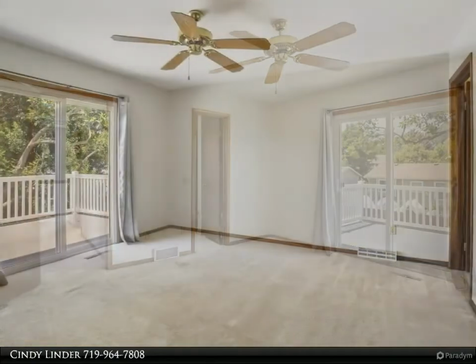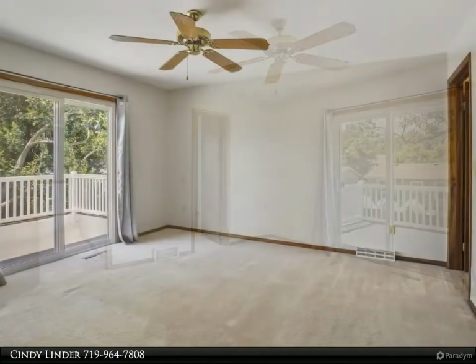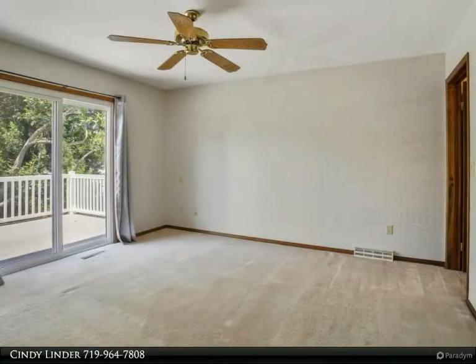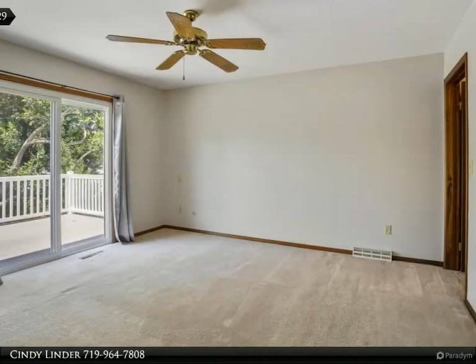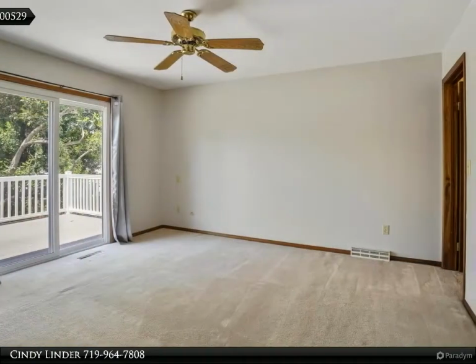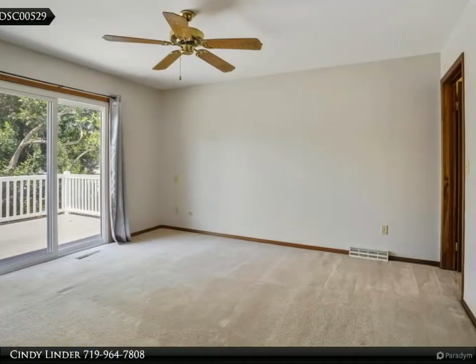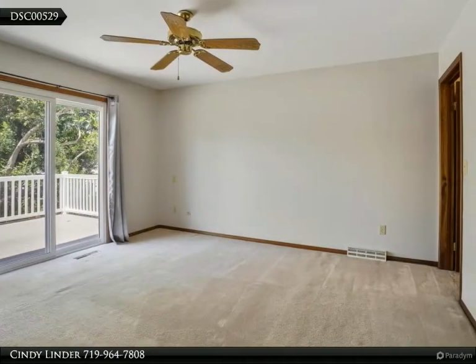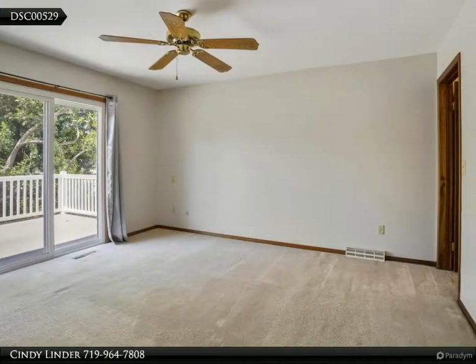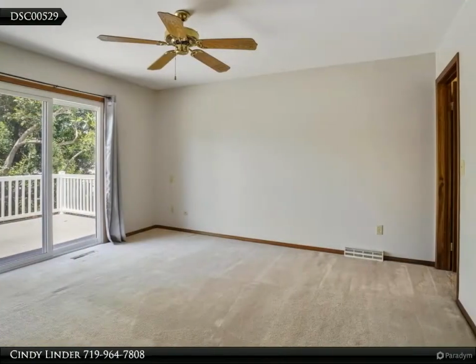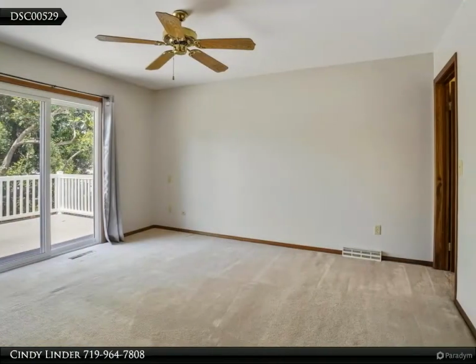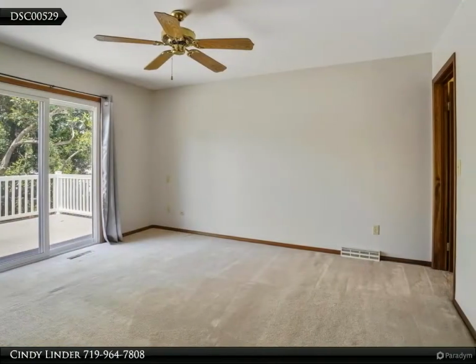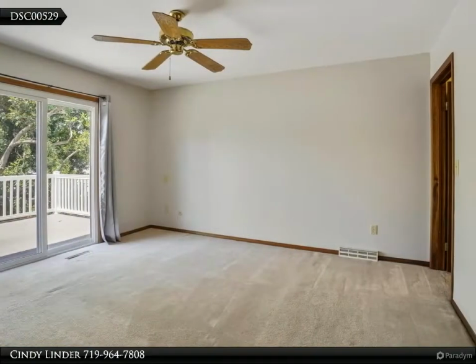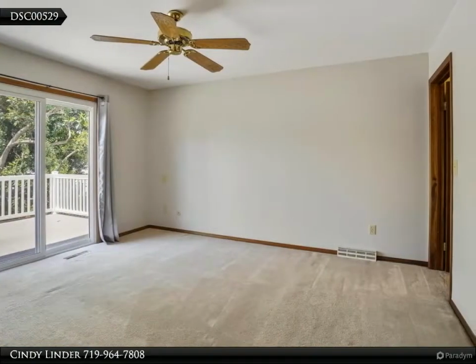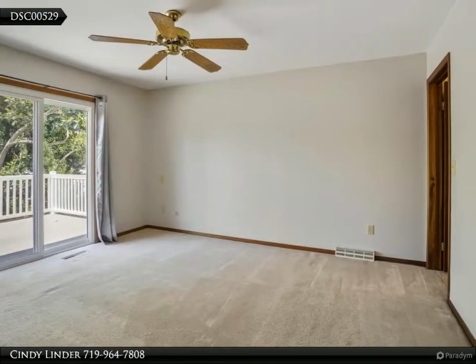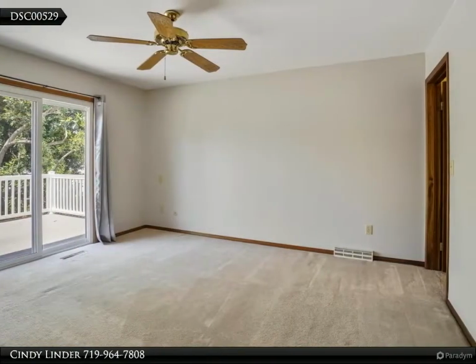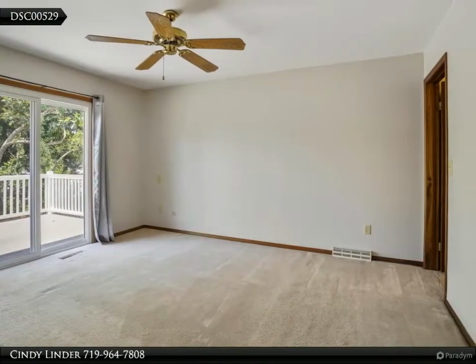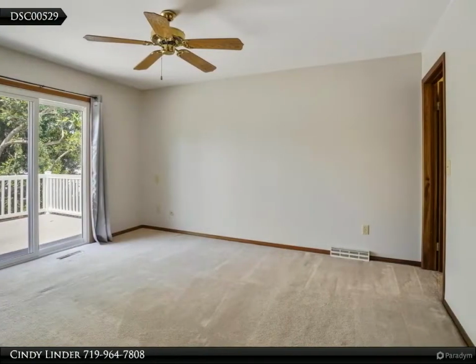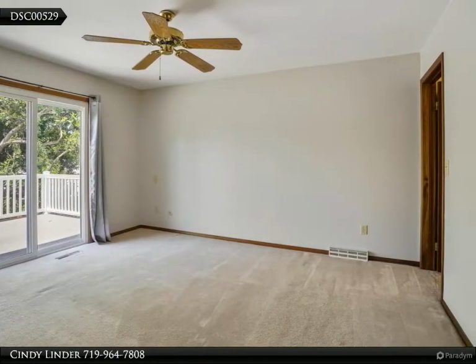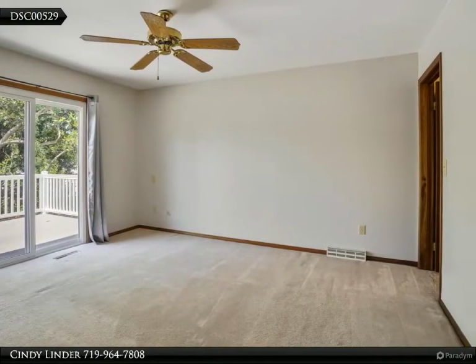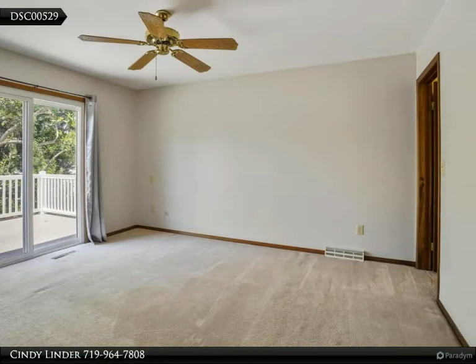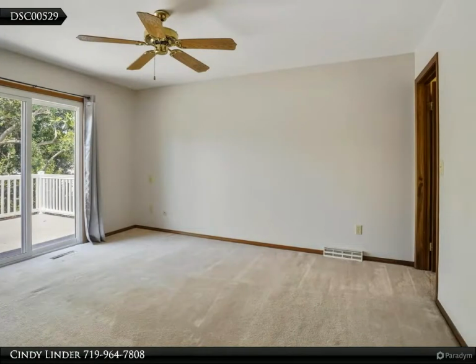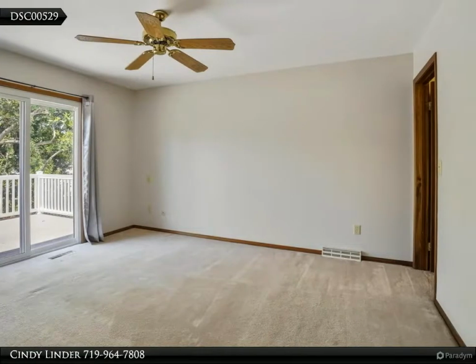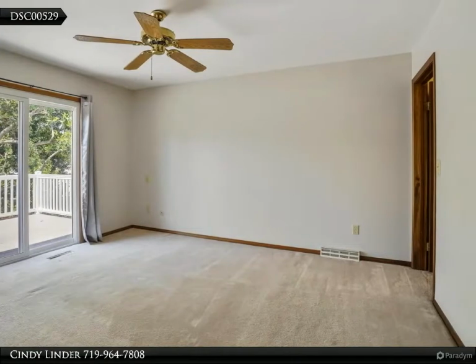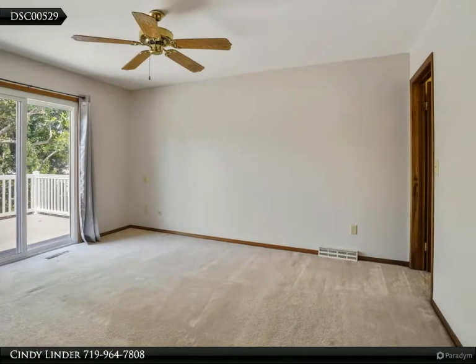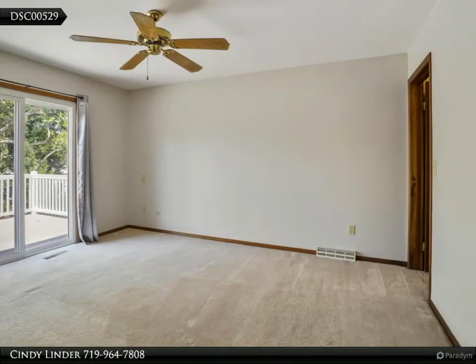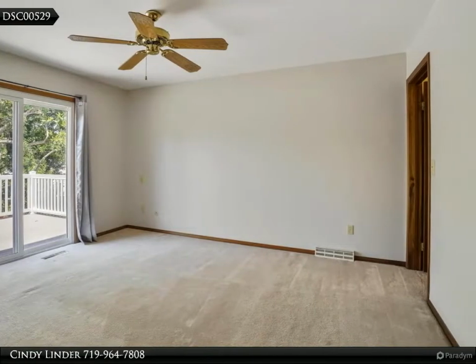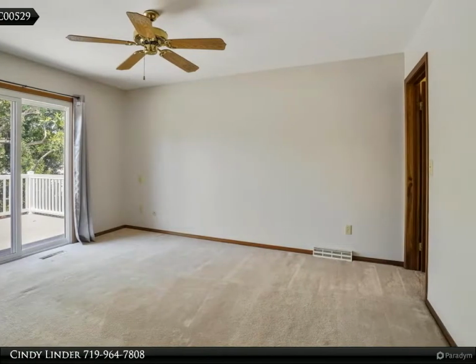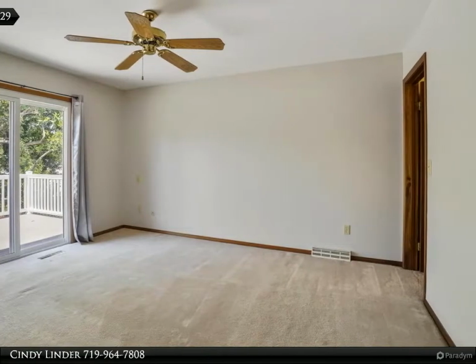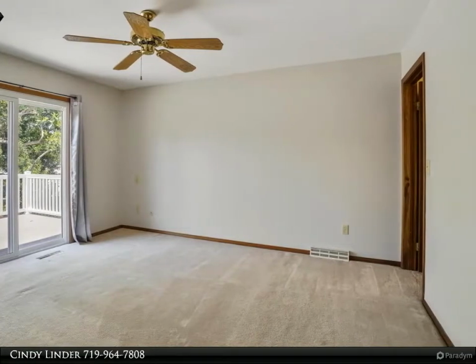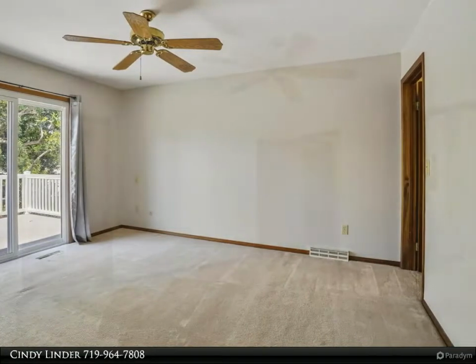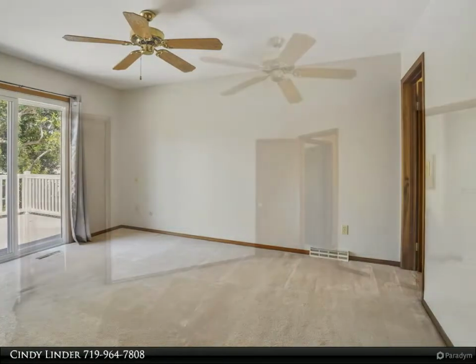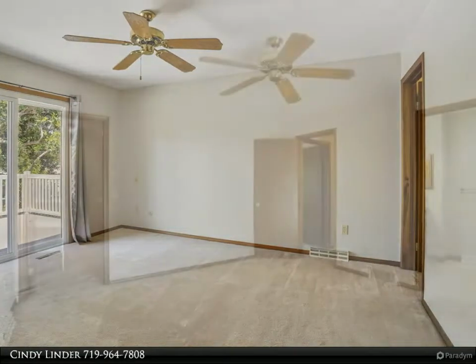Take a short walk to Red Fox Meadows. Don't miss out — see this awesome home today.